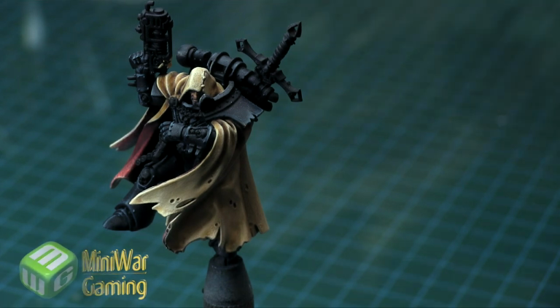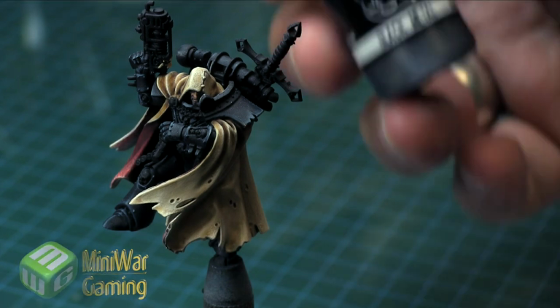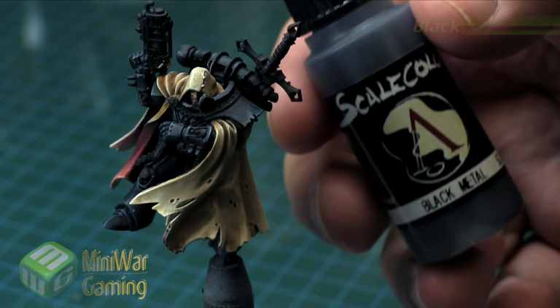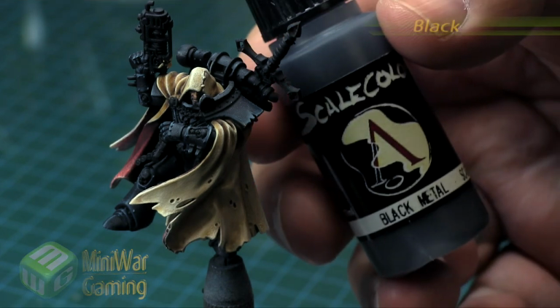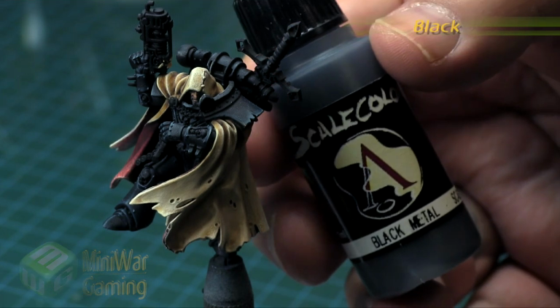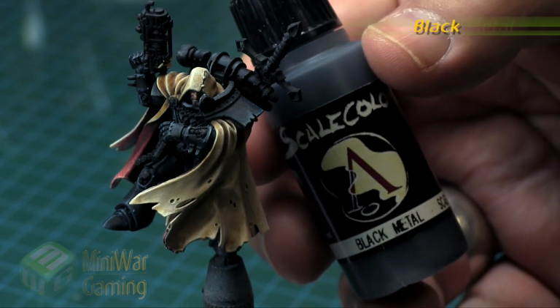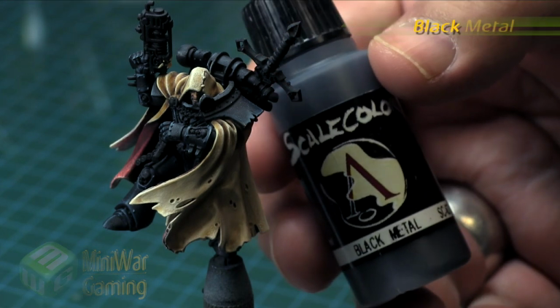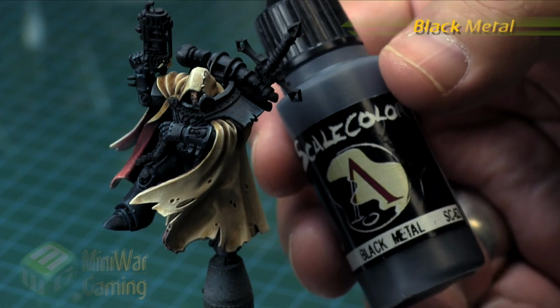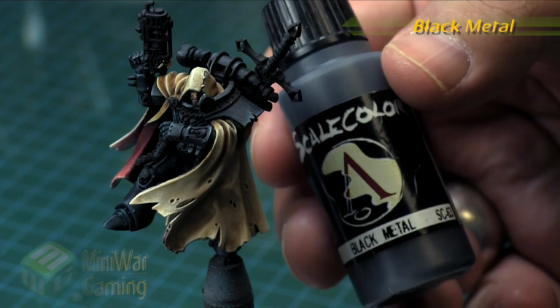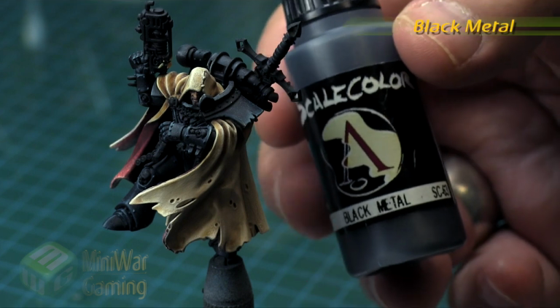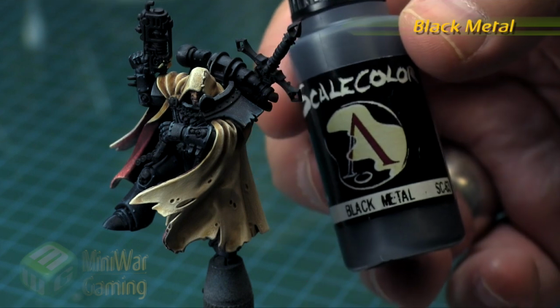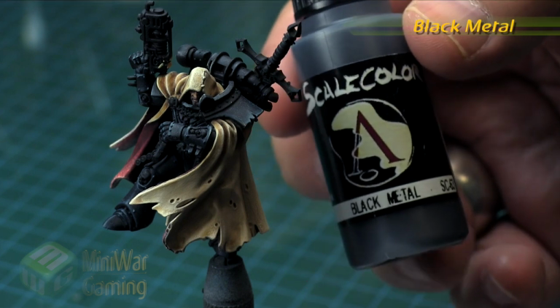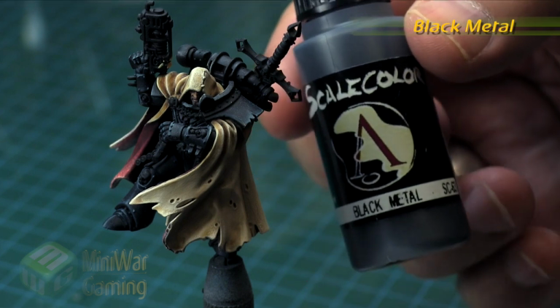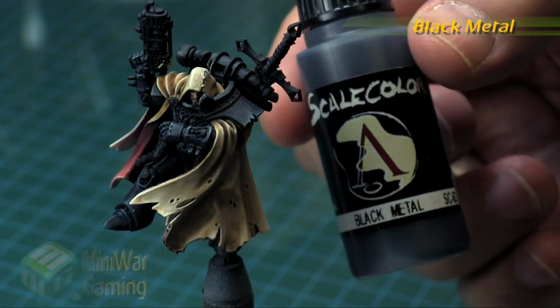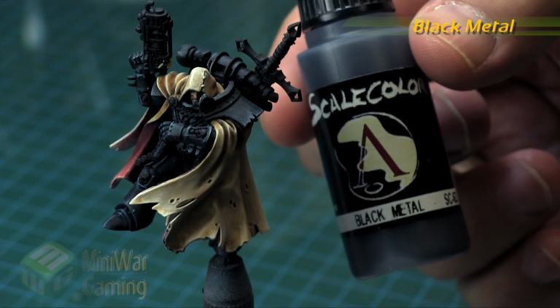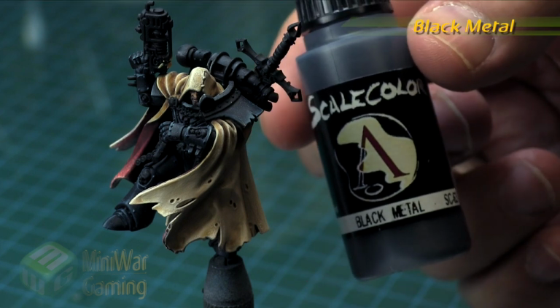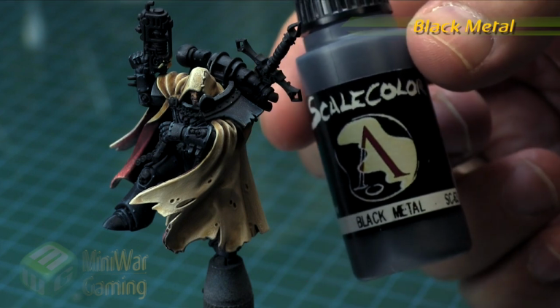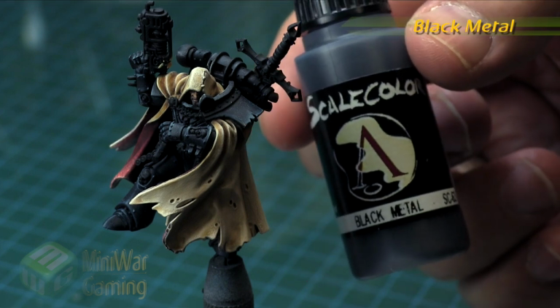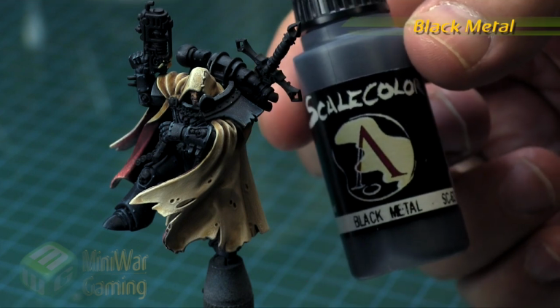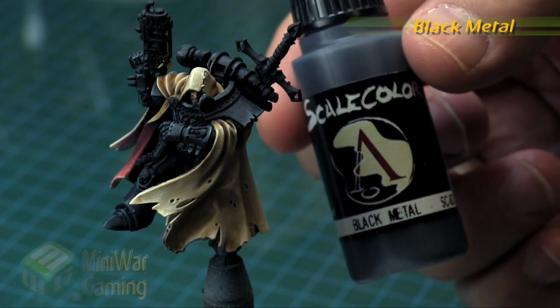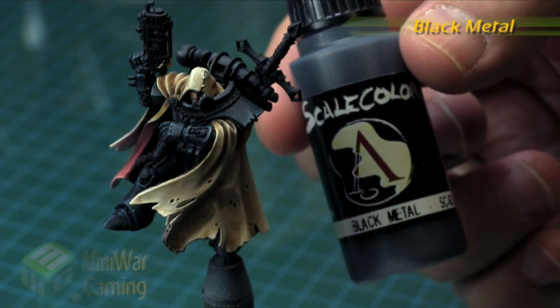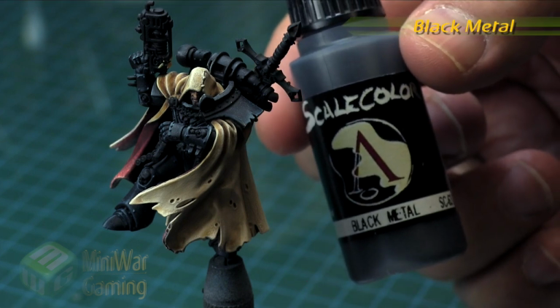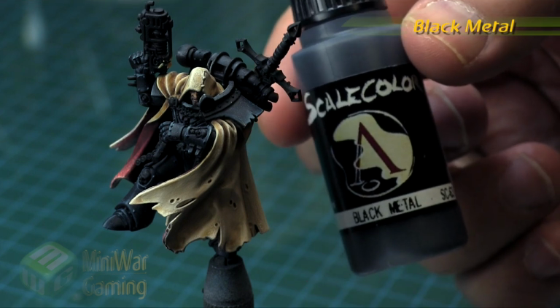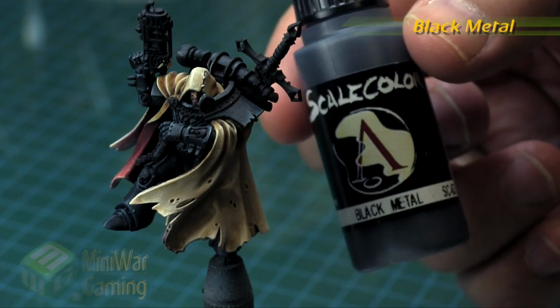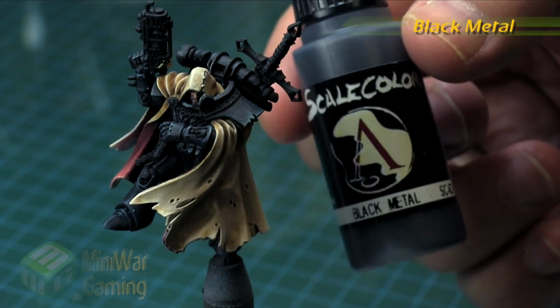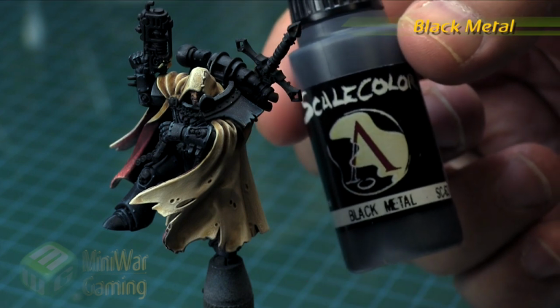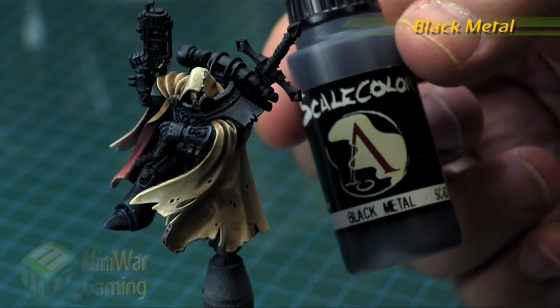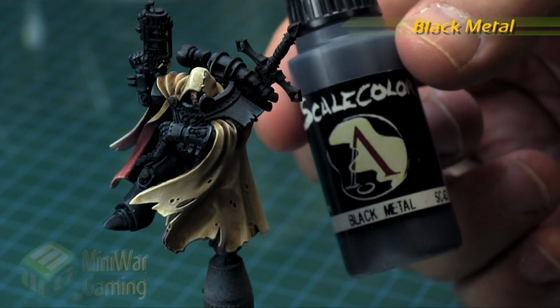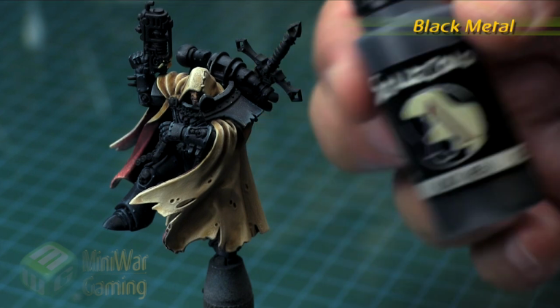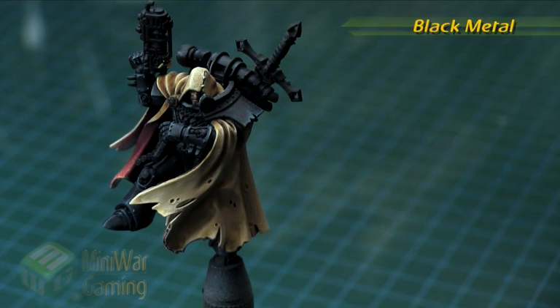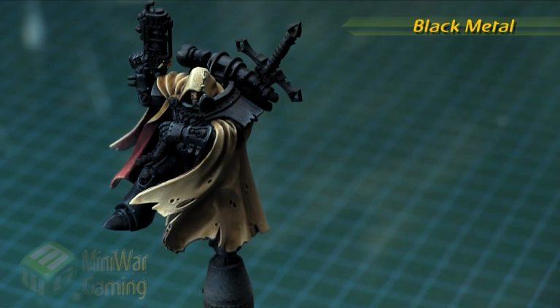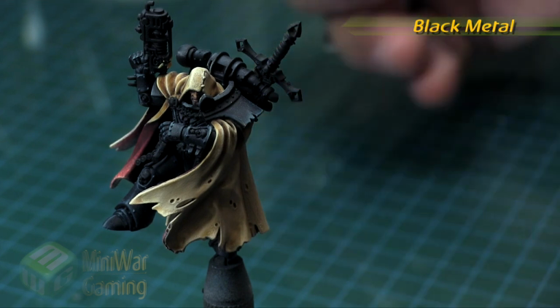For the weapons, we're going to do pretty much how they are on the box art. To get started, we're going to use Black Metal — this is from Scale 75.